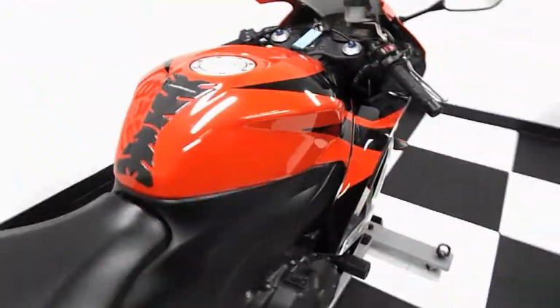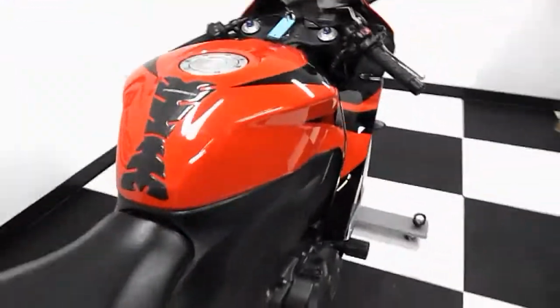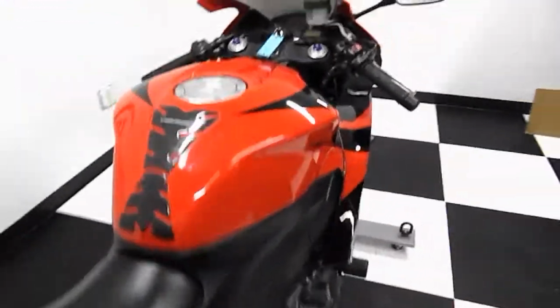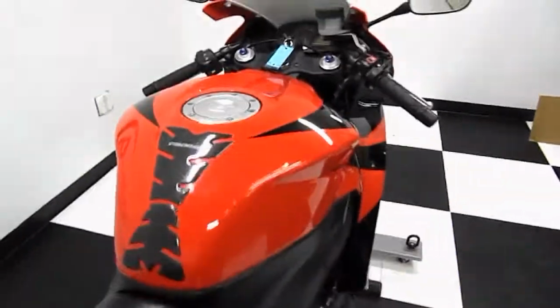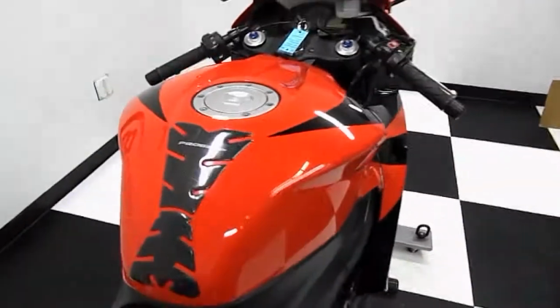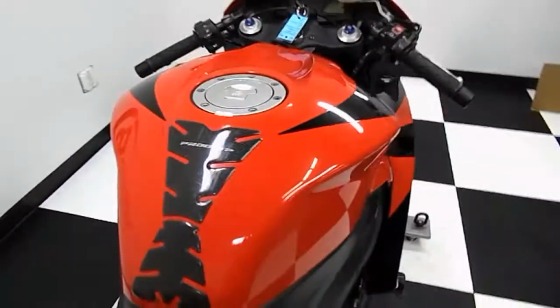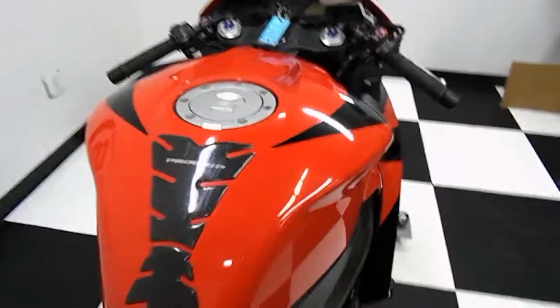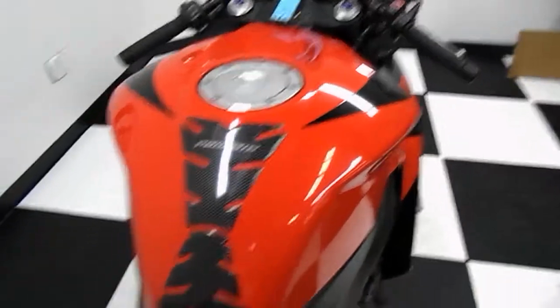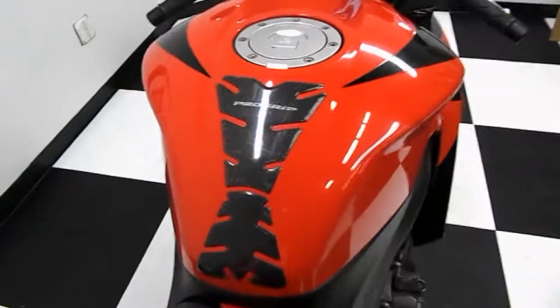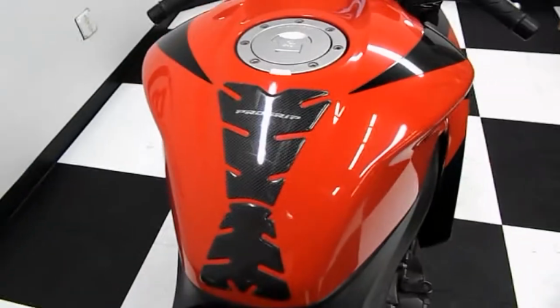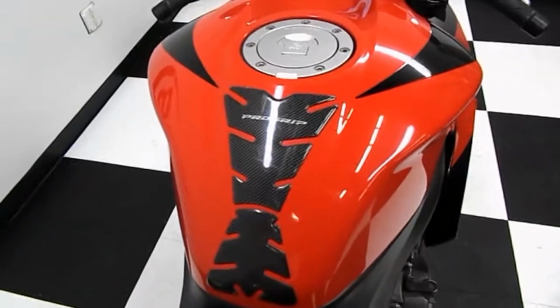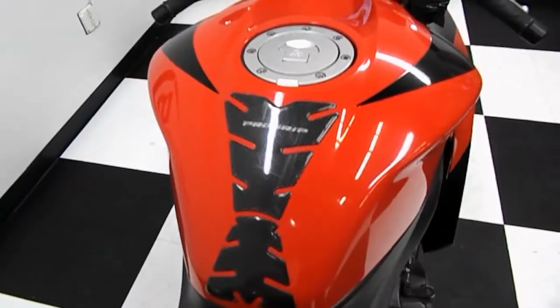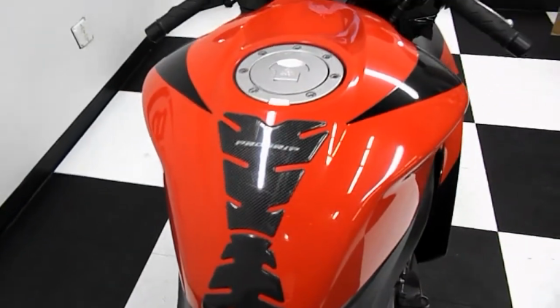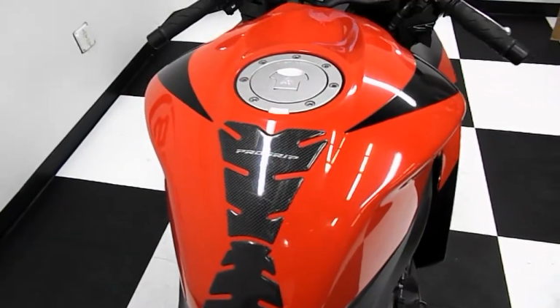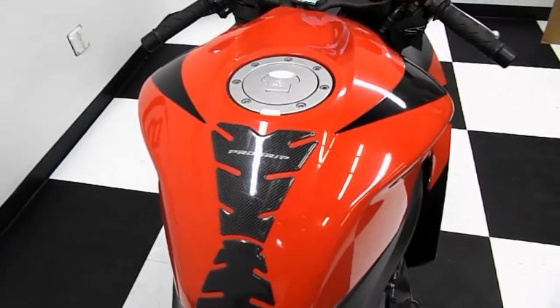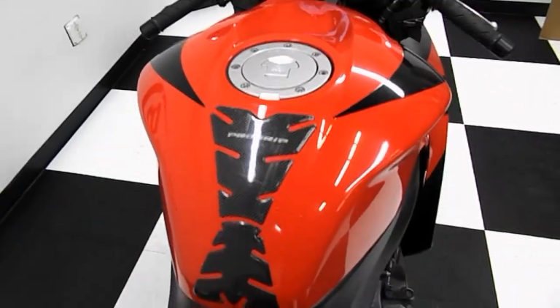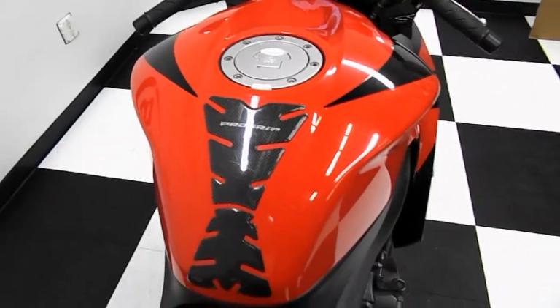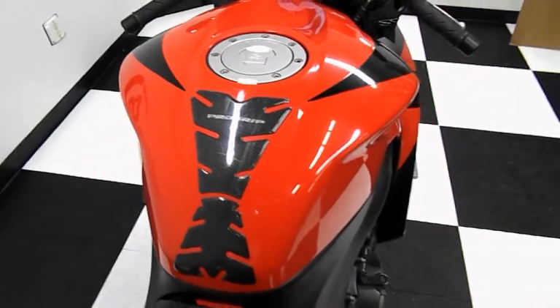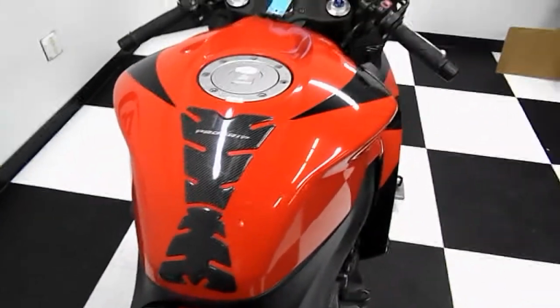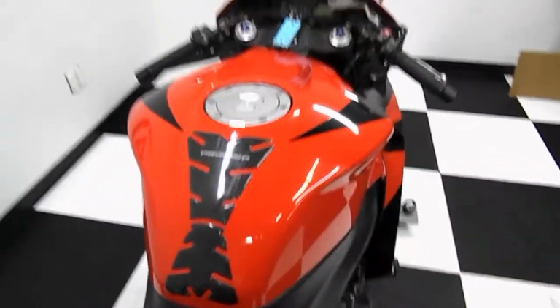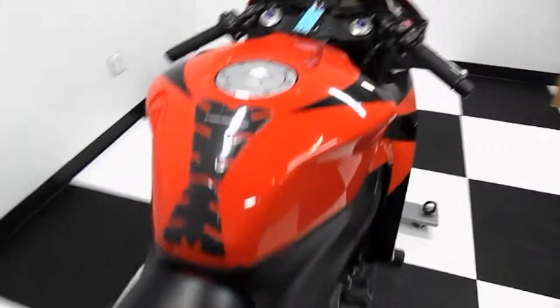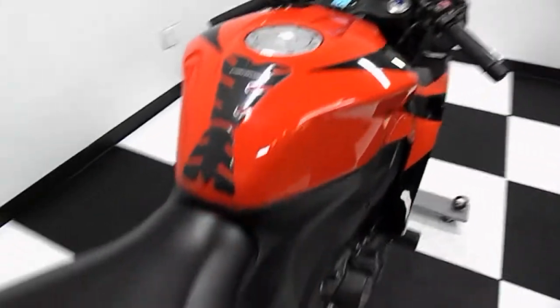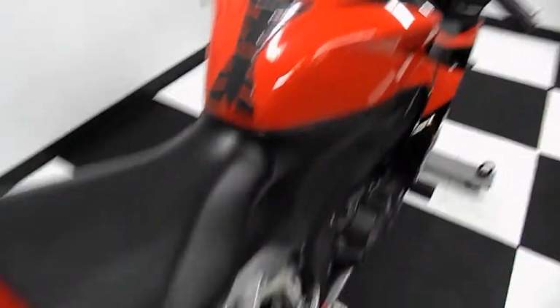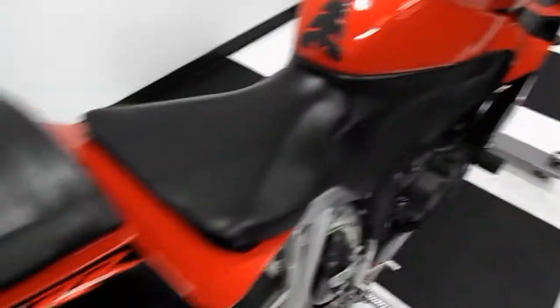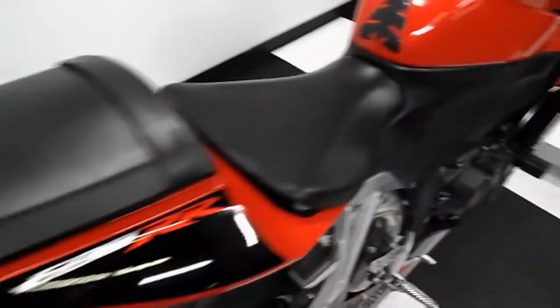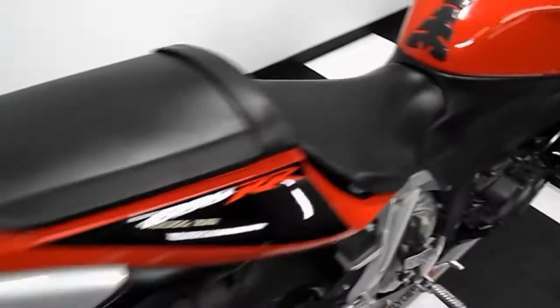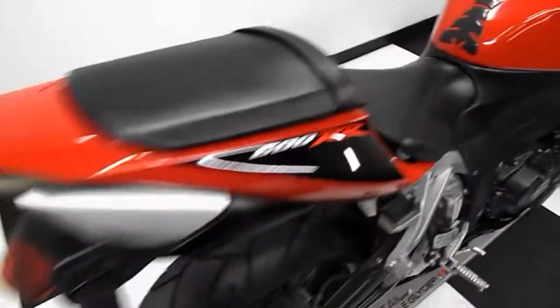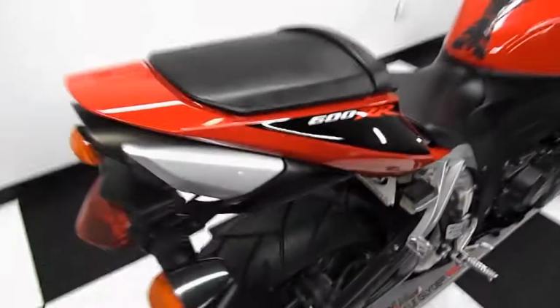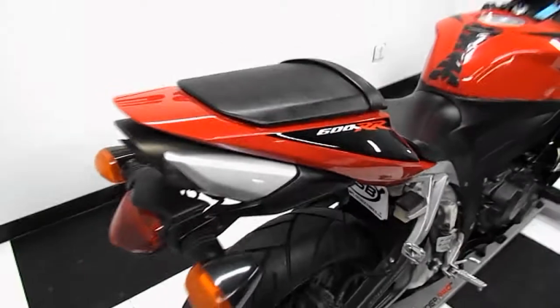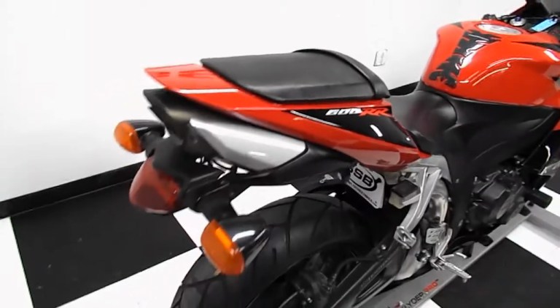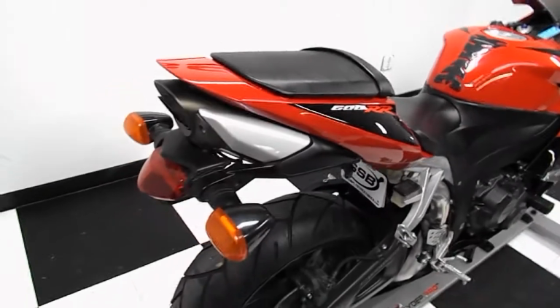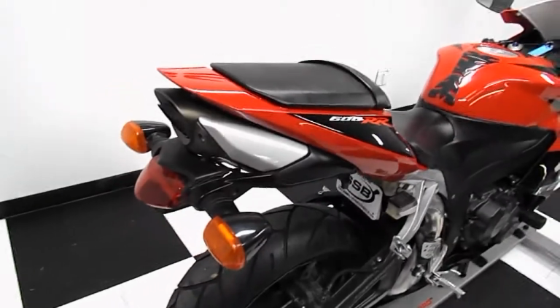It's got a tank pad on it. The tank's in good shape — no dents, no dings. Seats are in good condition, no rips, no tears.